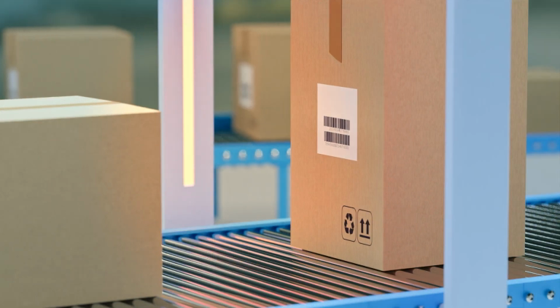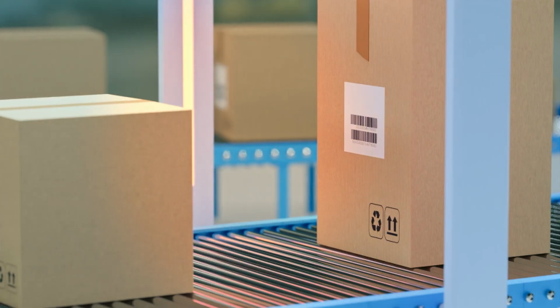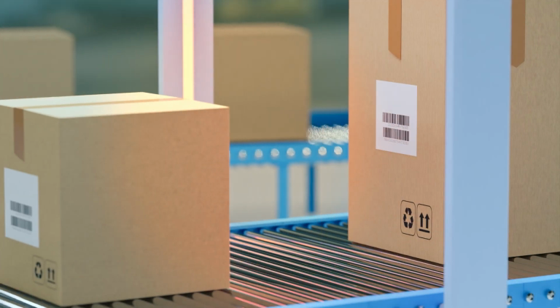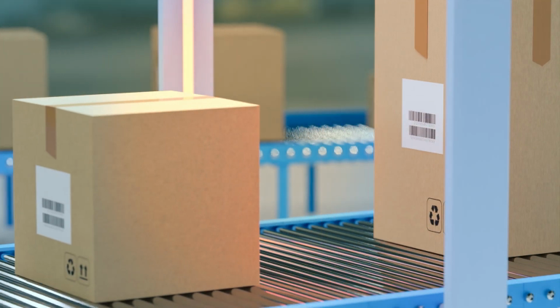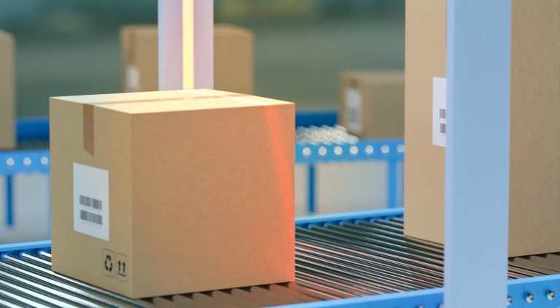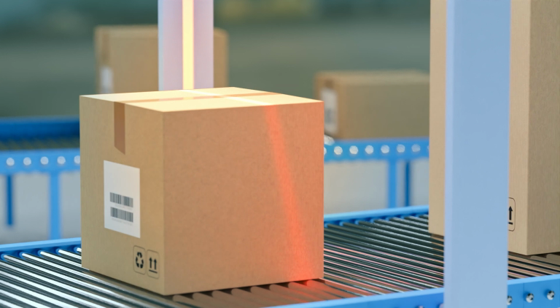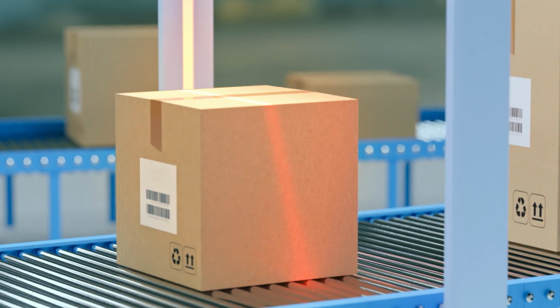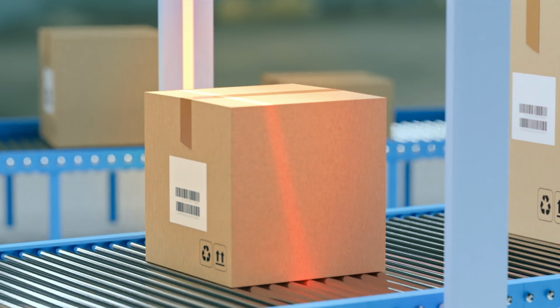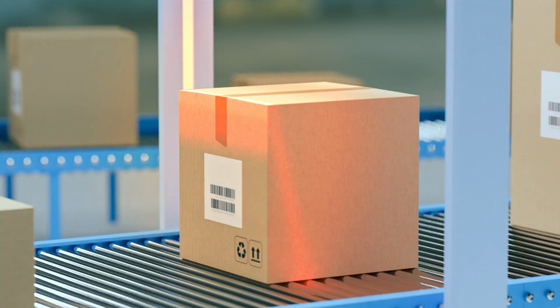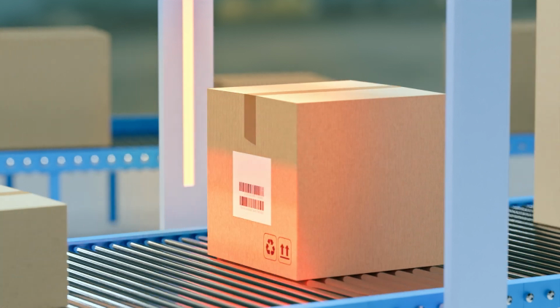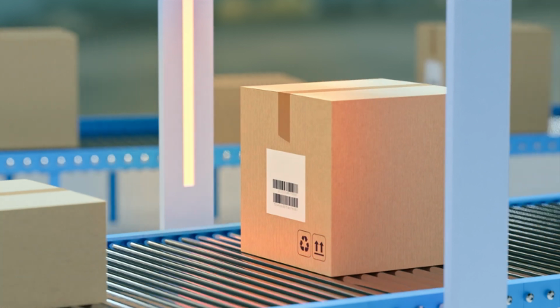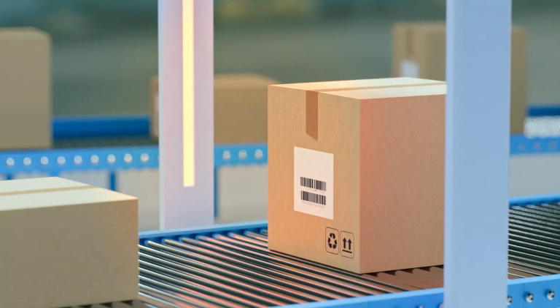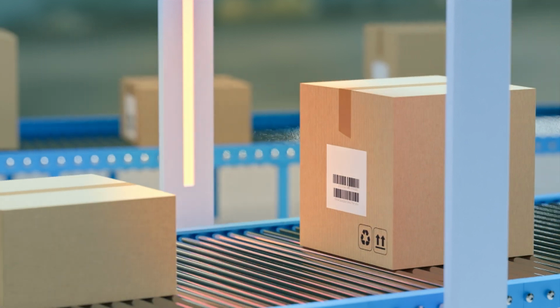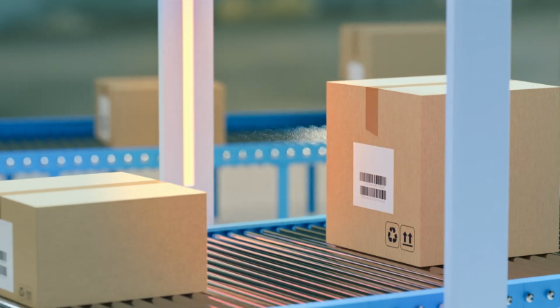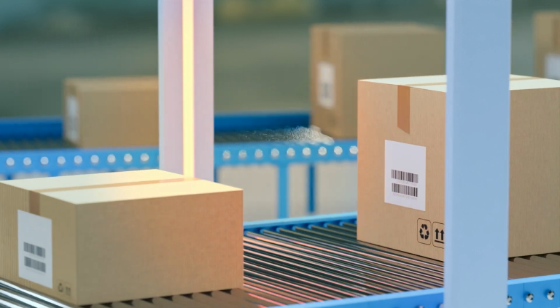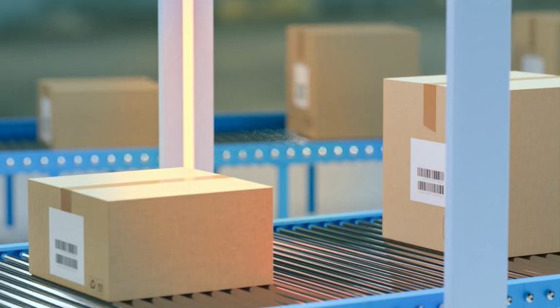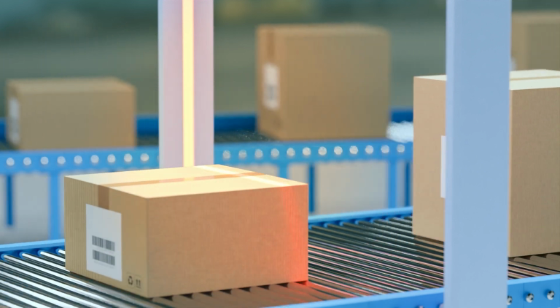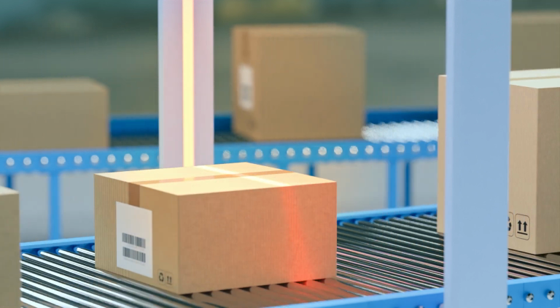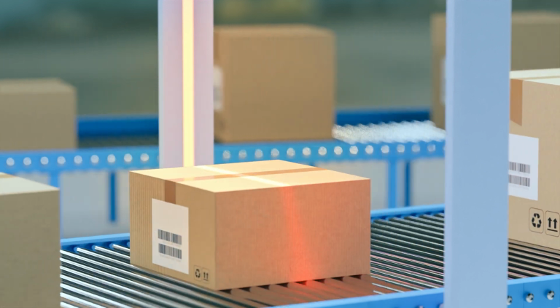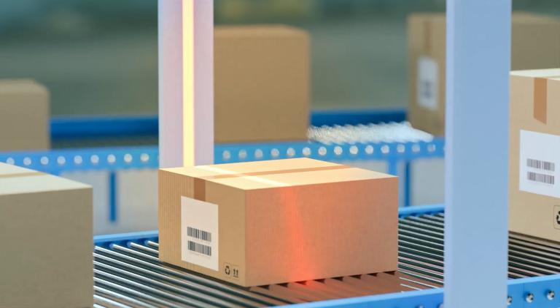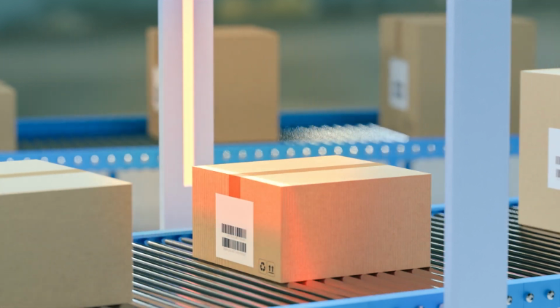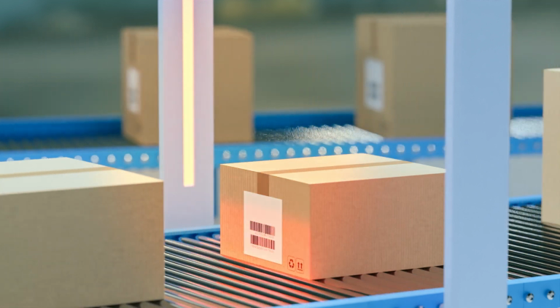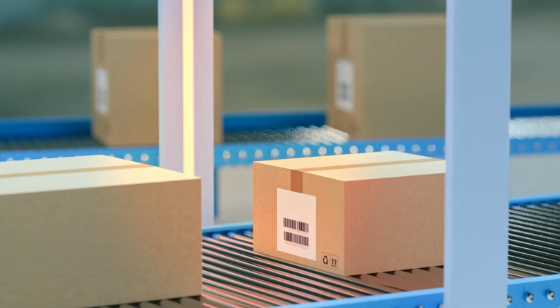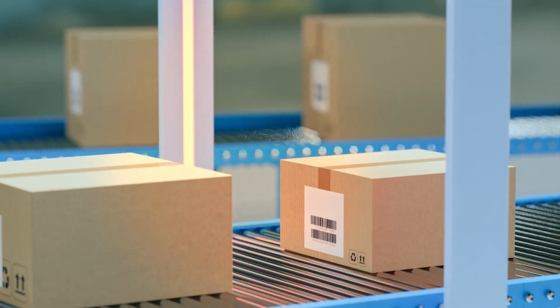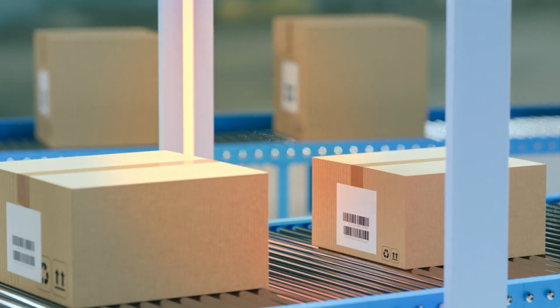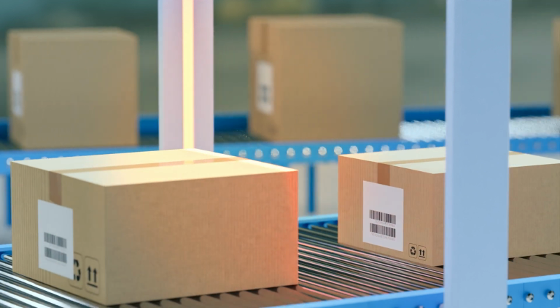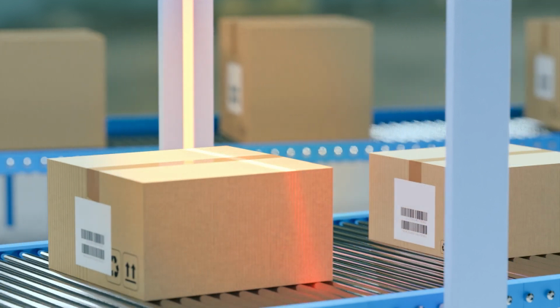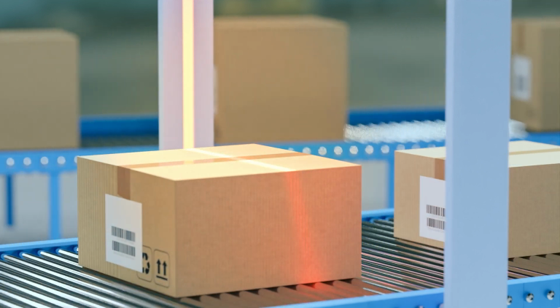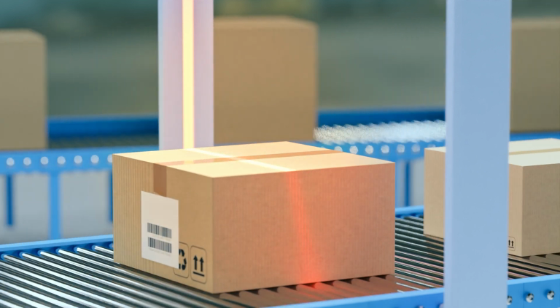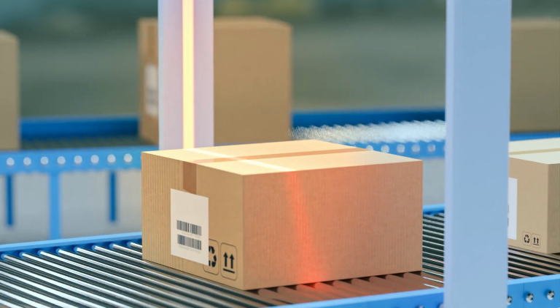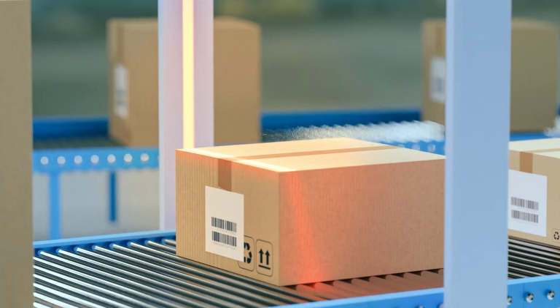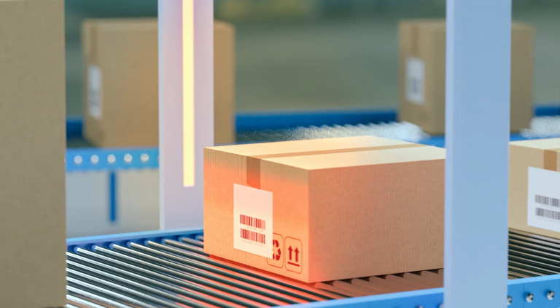Keep in mind that the best labeling machine for your operation will depend on factors like container shape and surface, label placement in the production line, and environmental conditions during packaging, transport, and delivery.